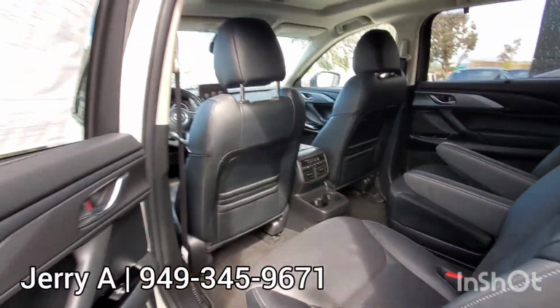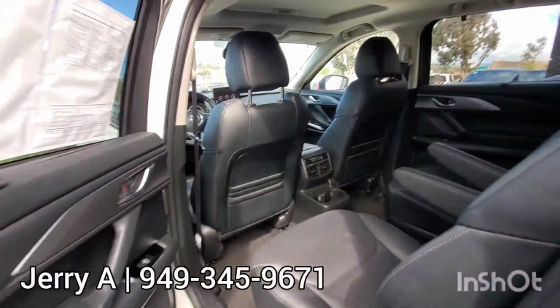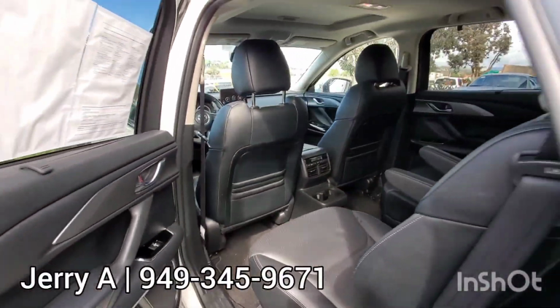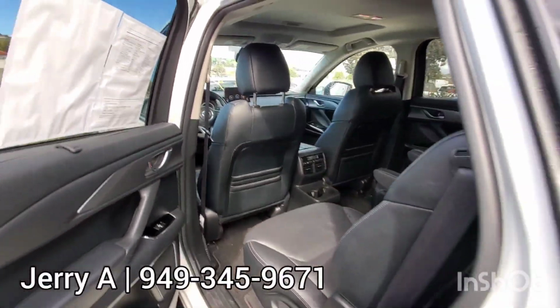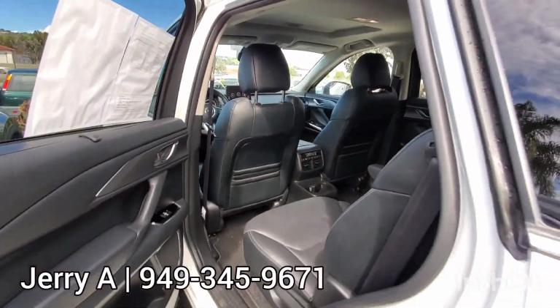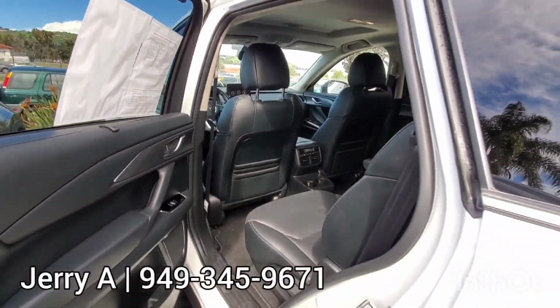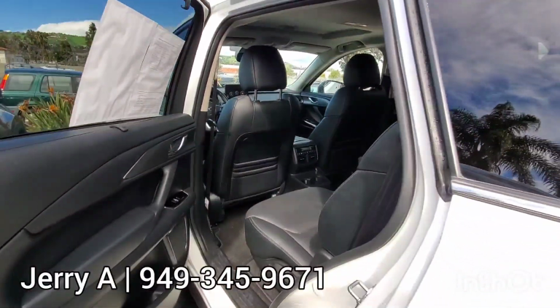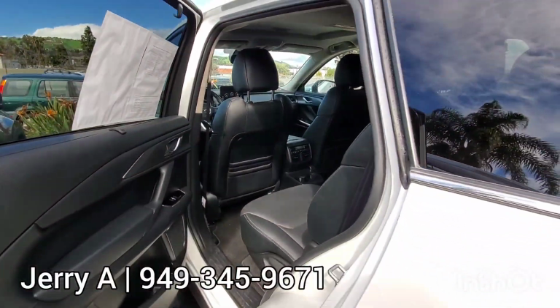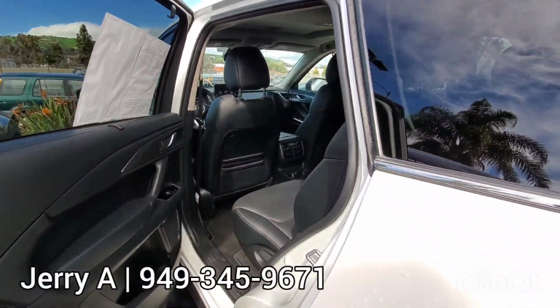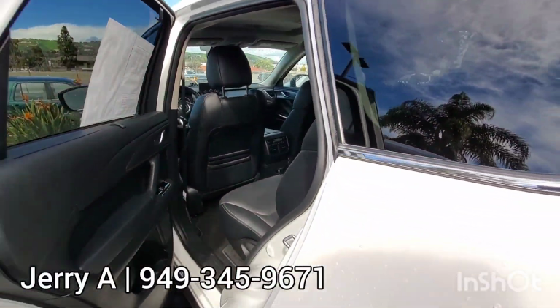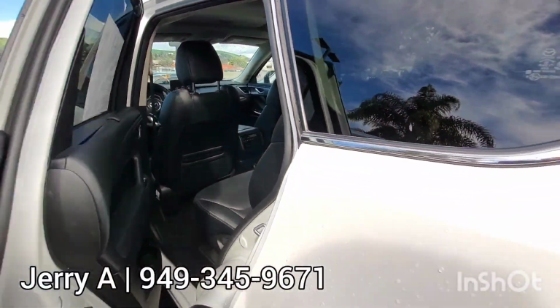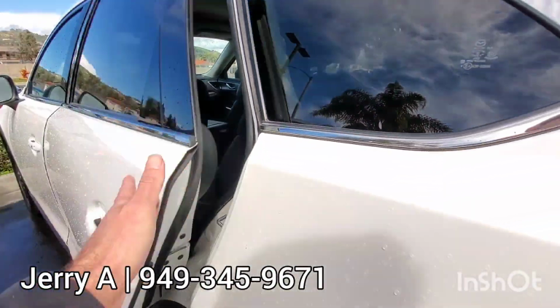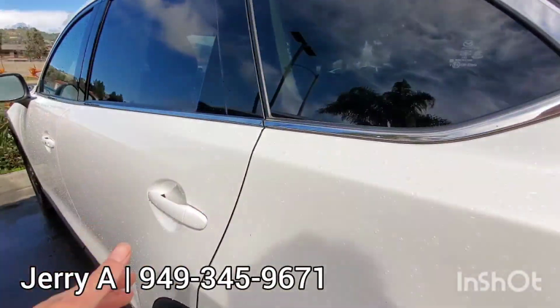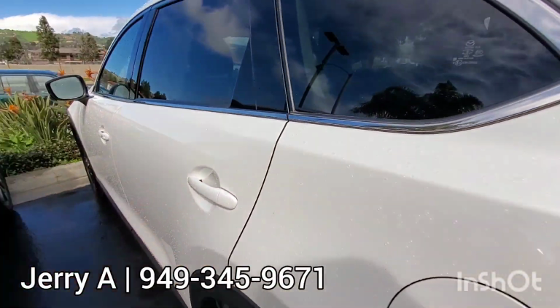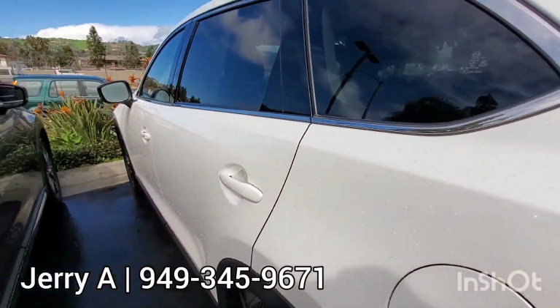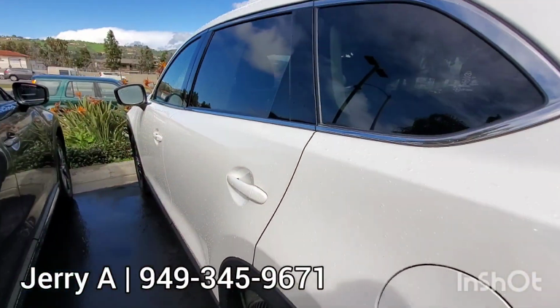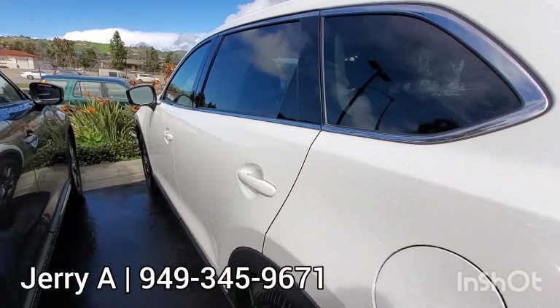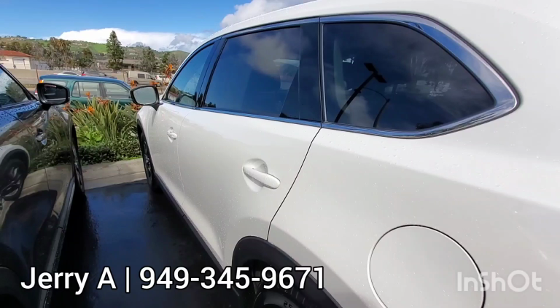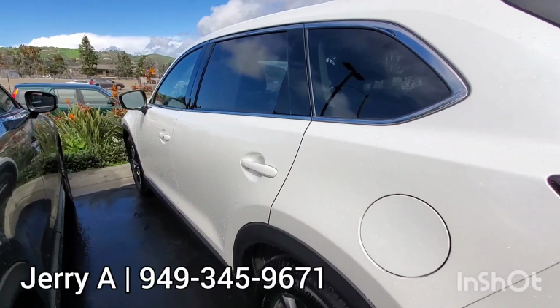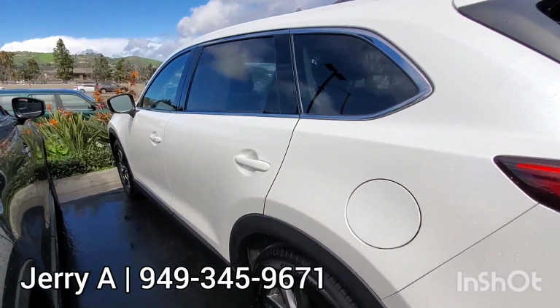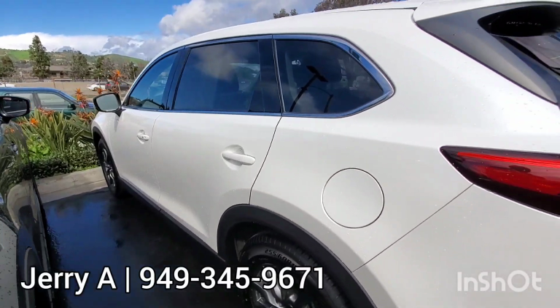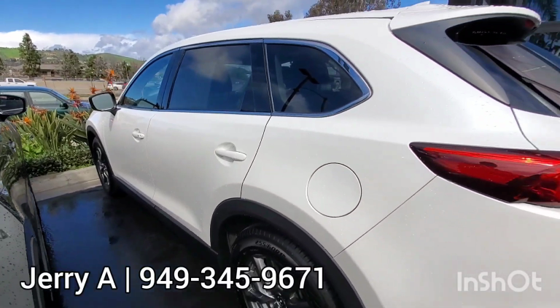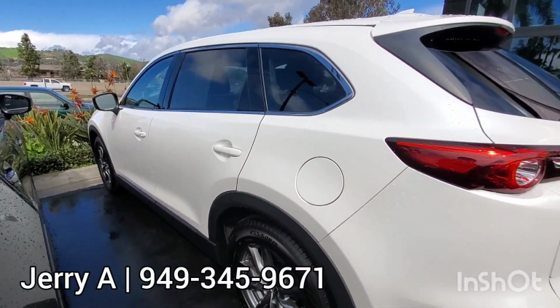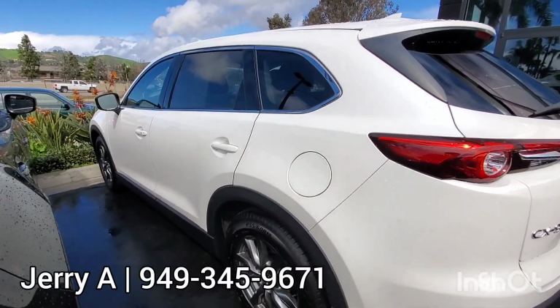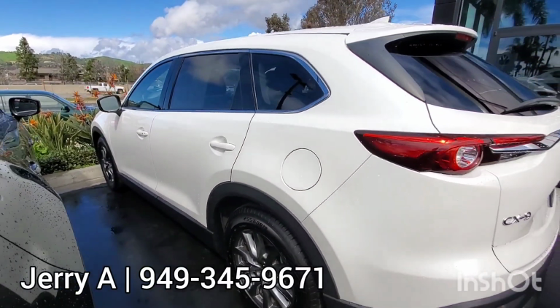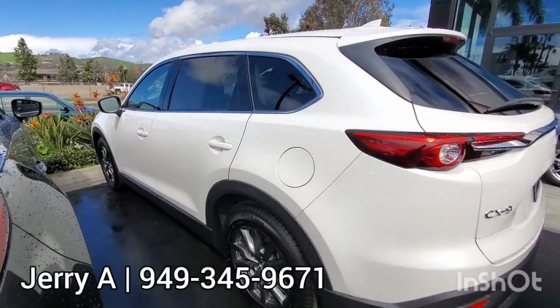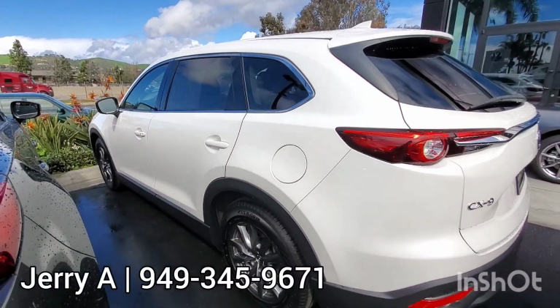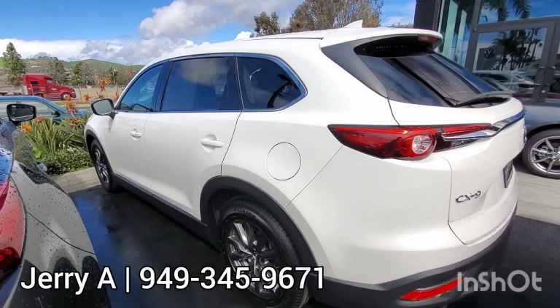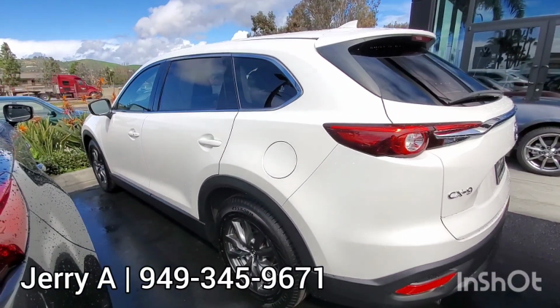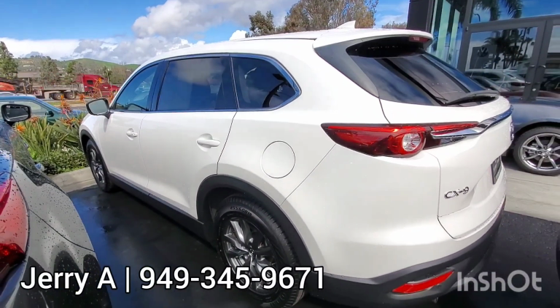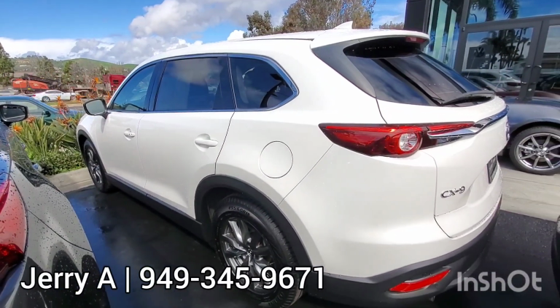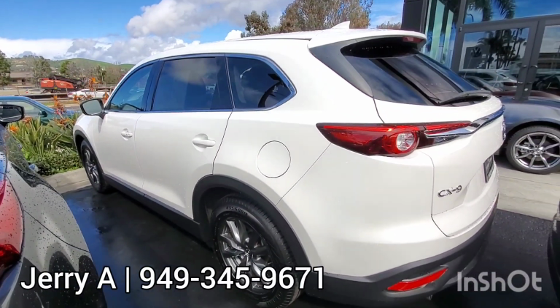All right, that was a good look at this one. Let me know if there's anything else you need. We'll talk to you soon.